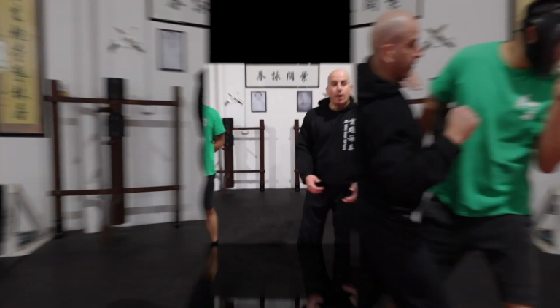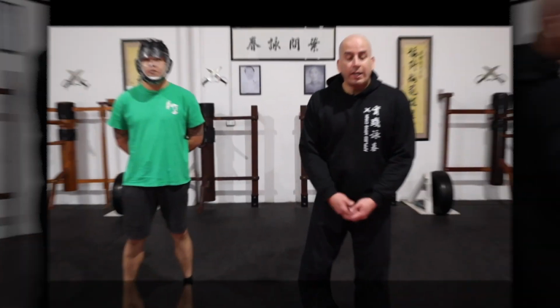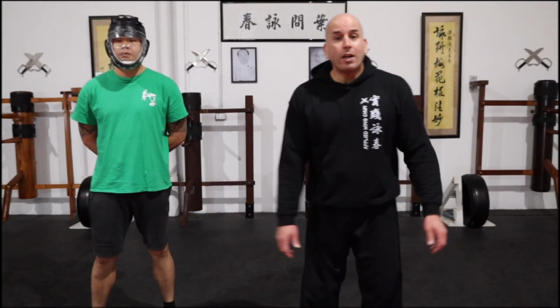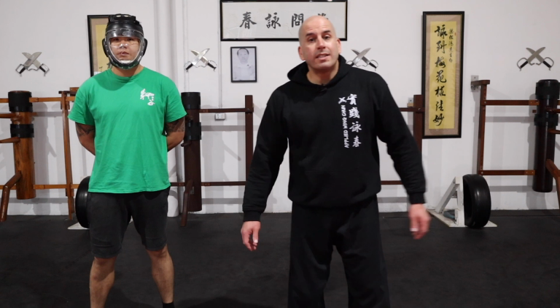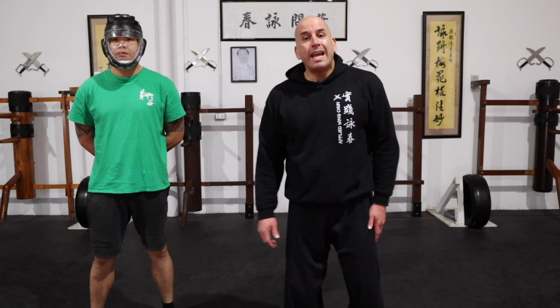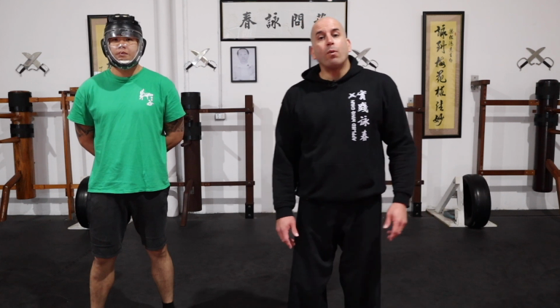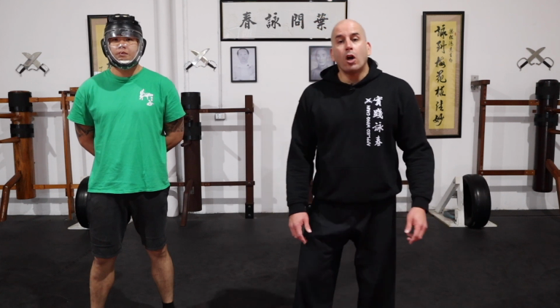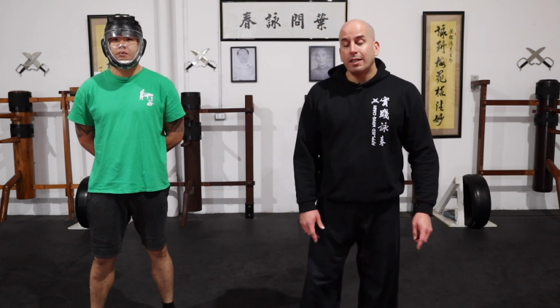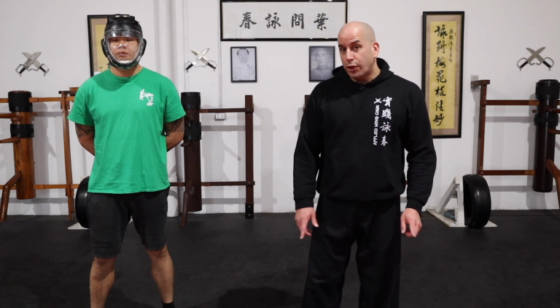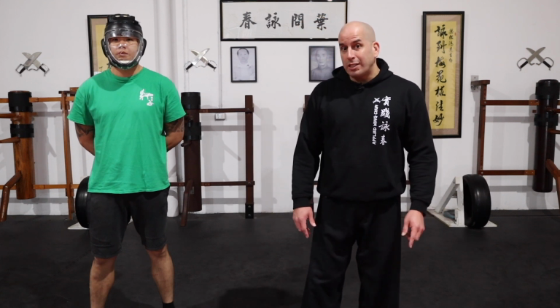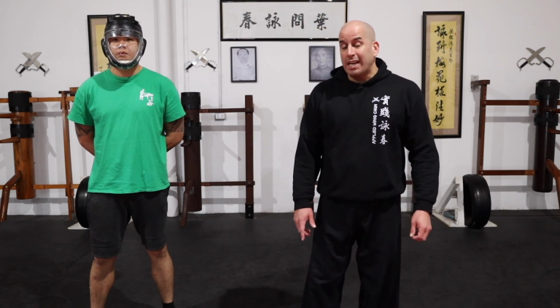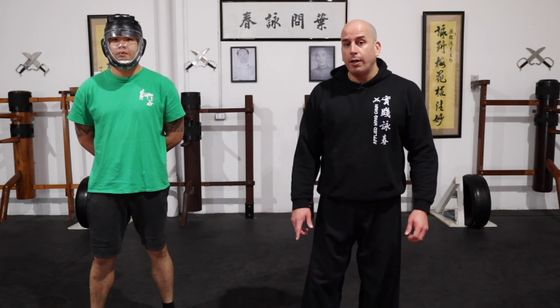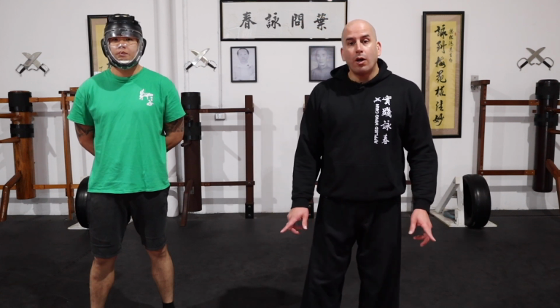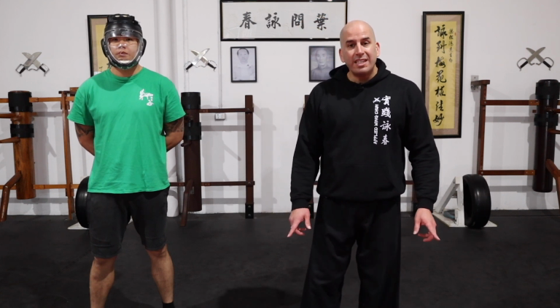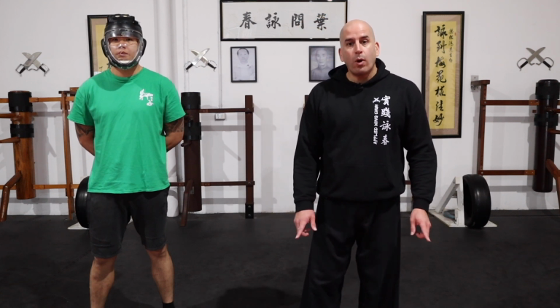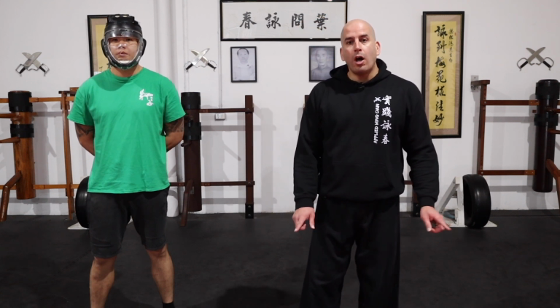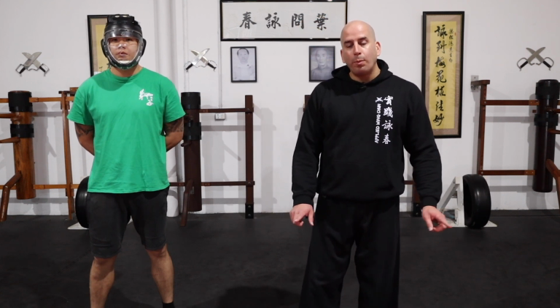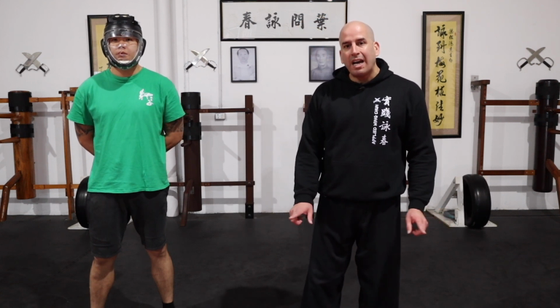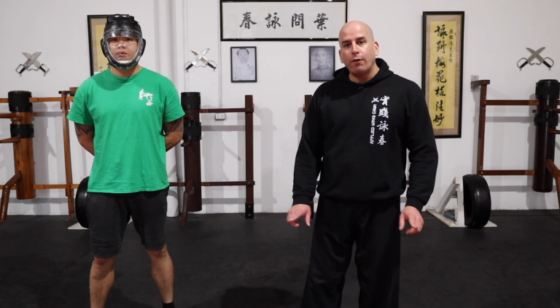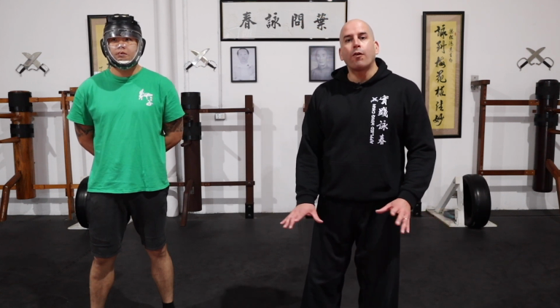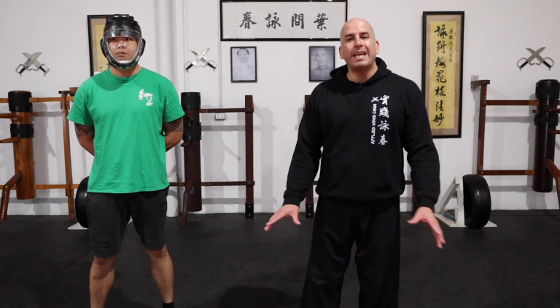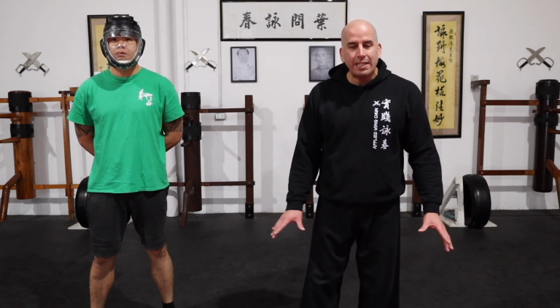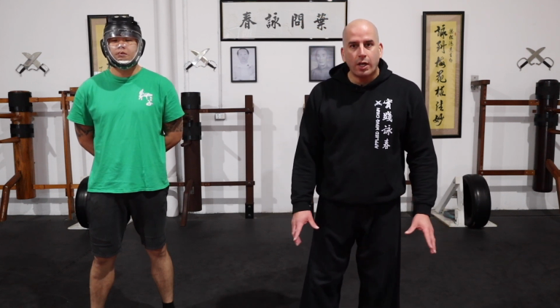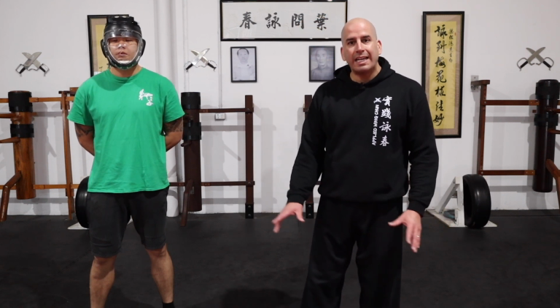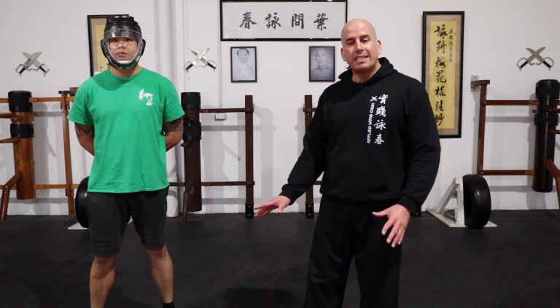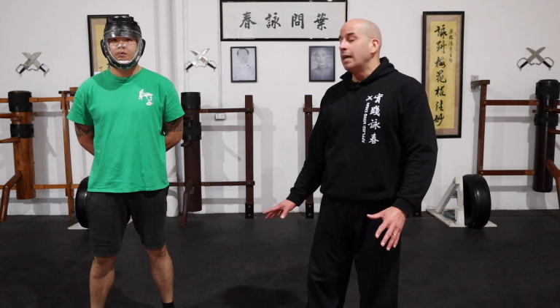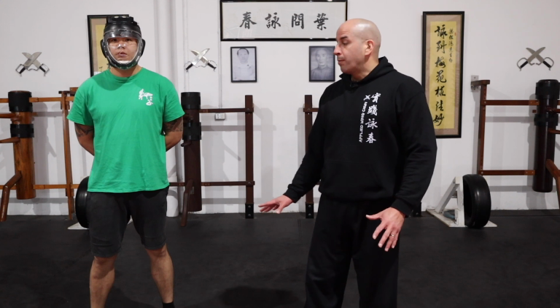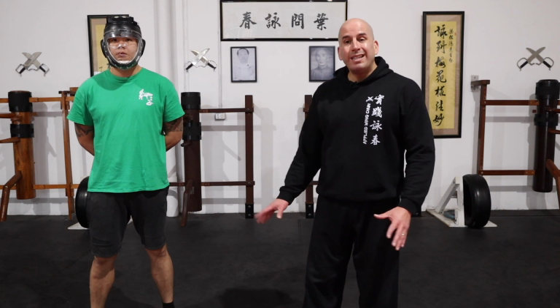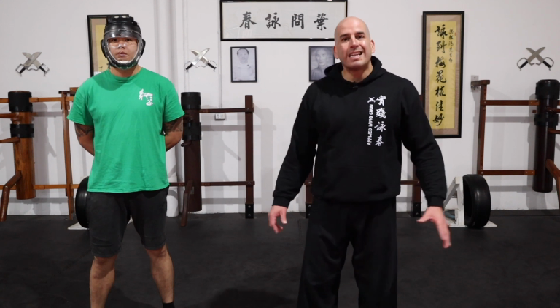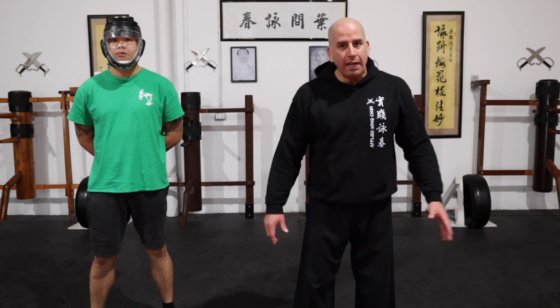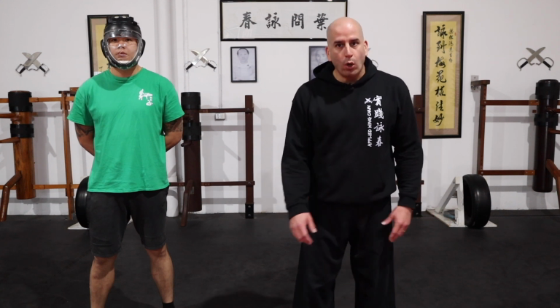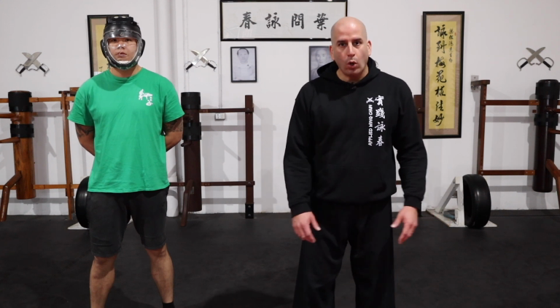Now we've got the third scenario. On this one, I'll be covering from the inside against Brendan's left hook.